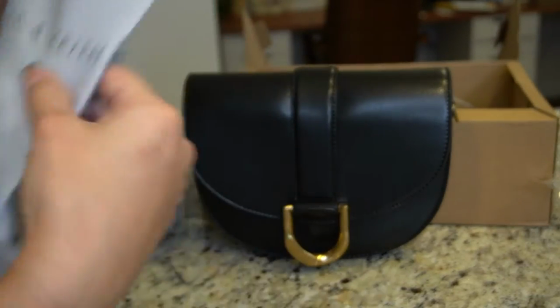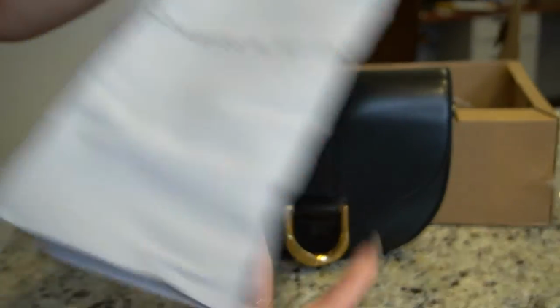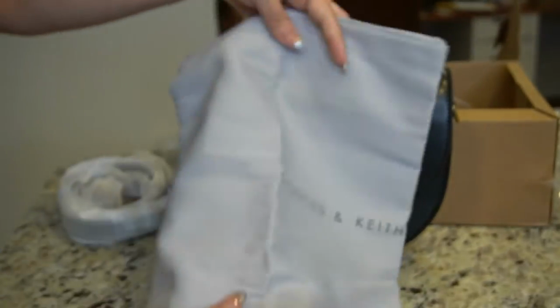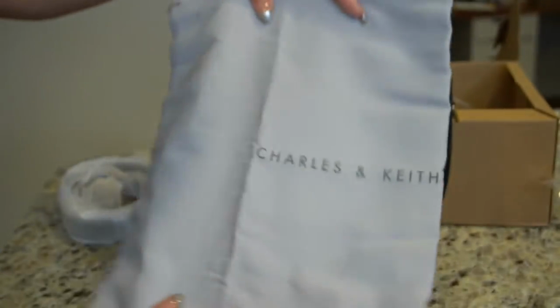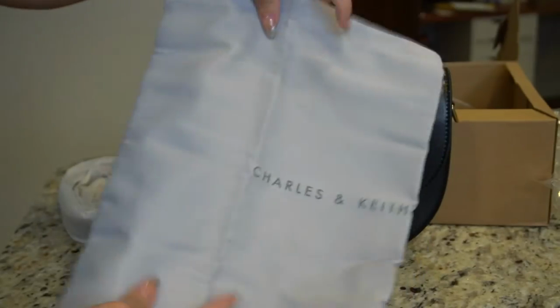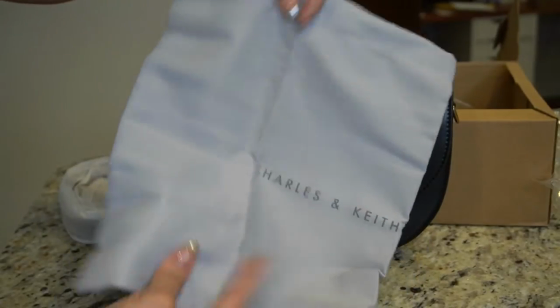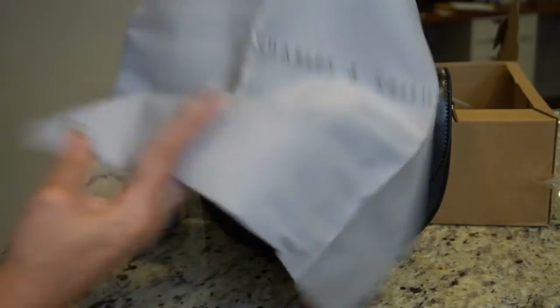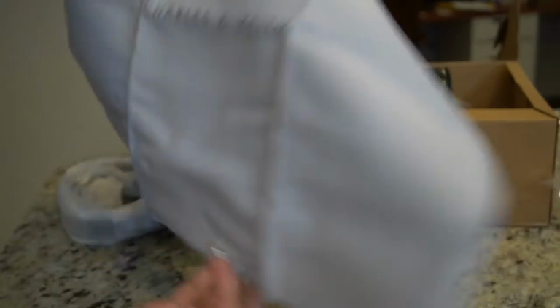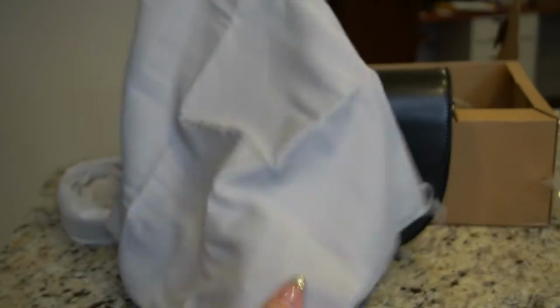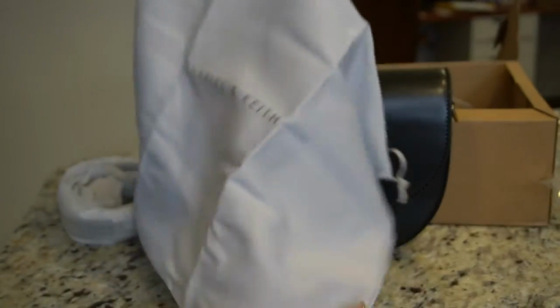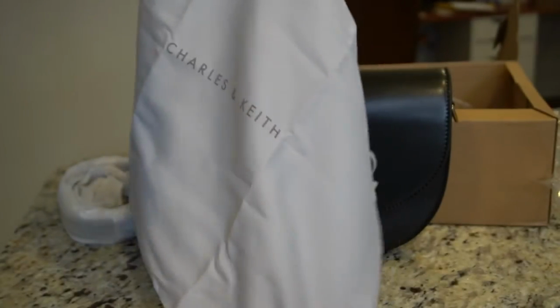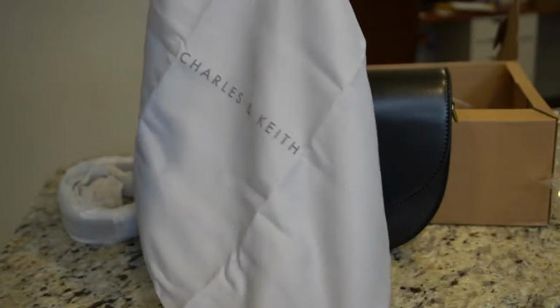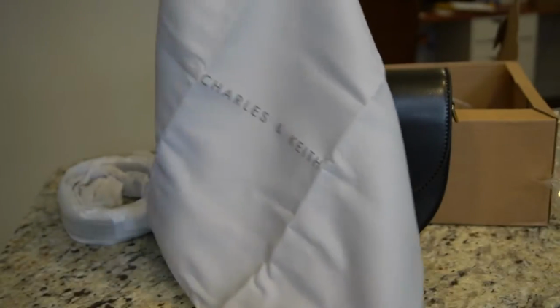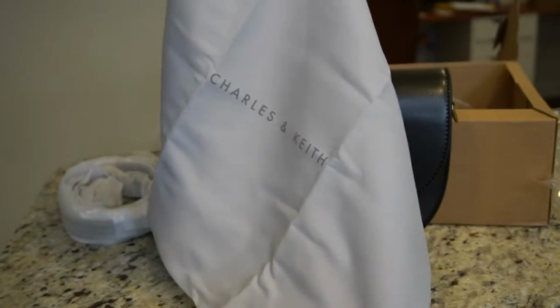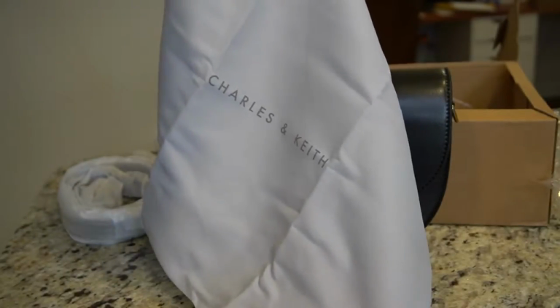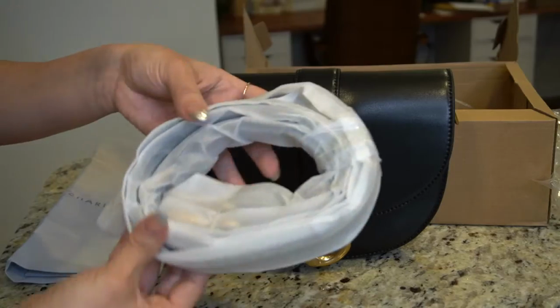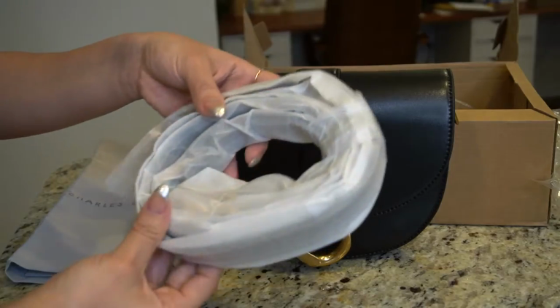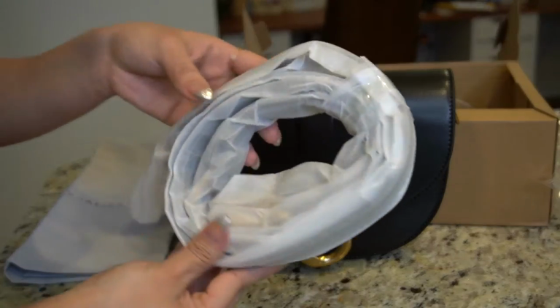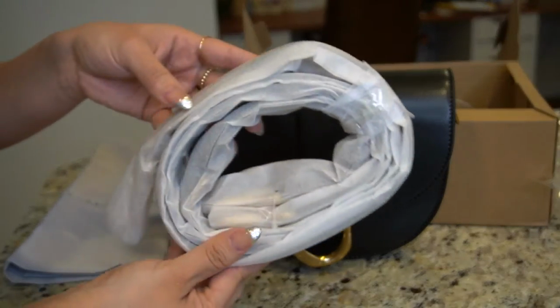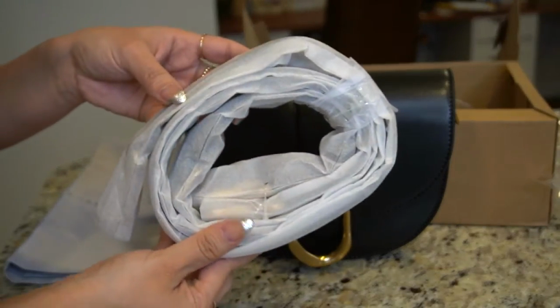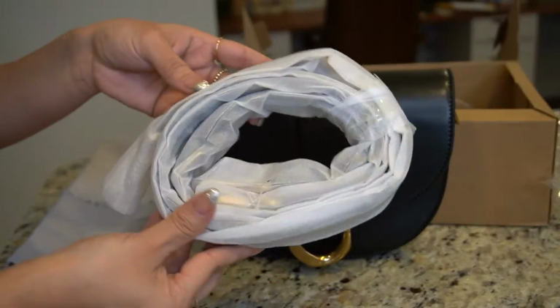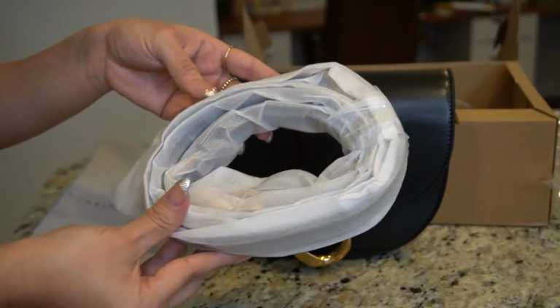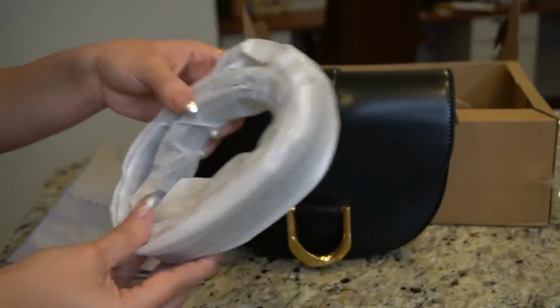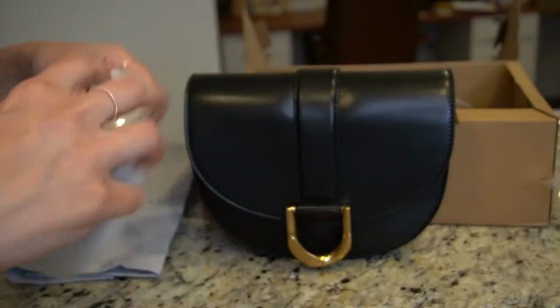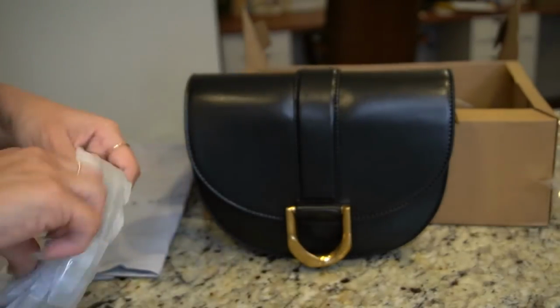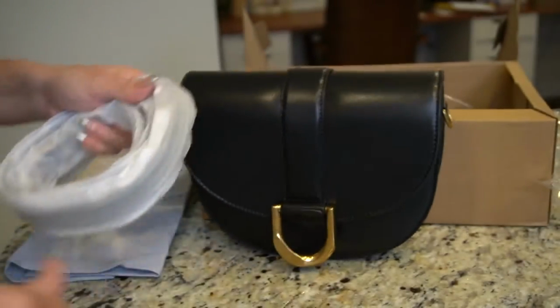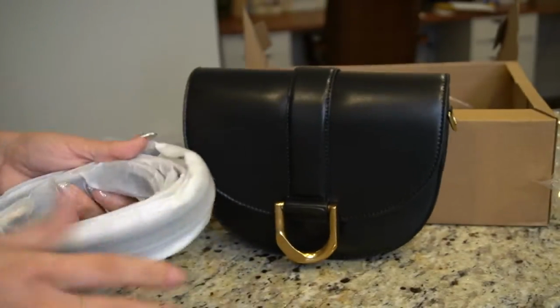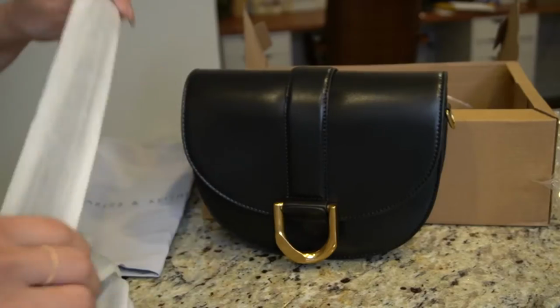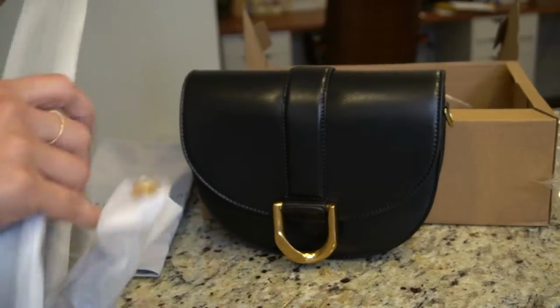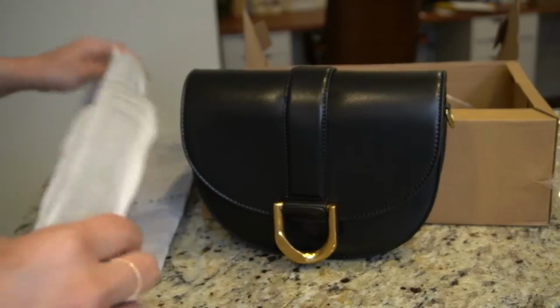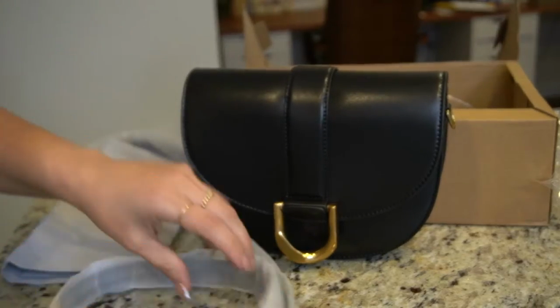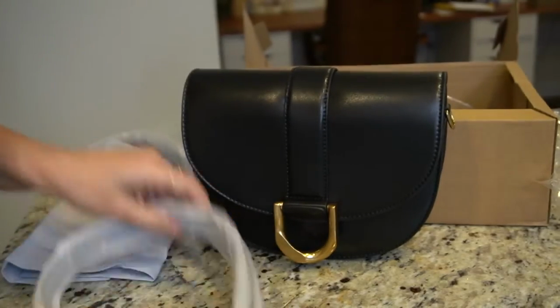The store is located in Singapore and I received my bags in four days. It was really fast shipping.